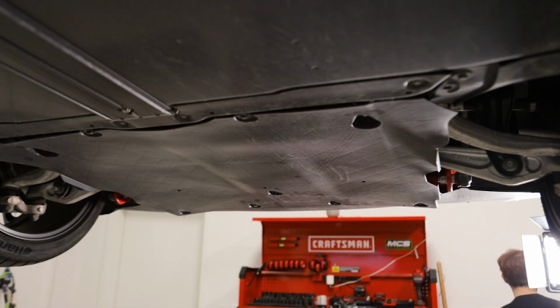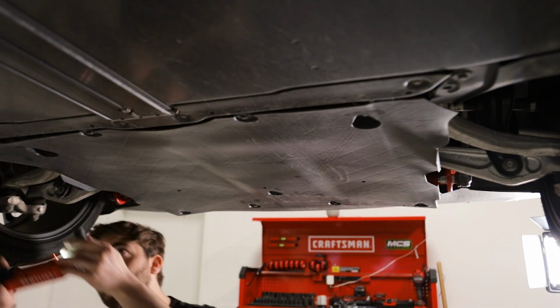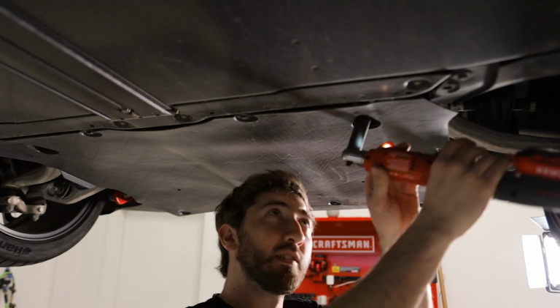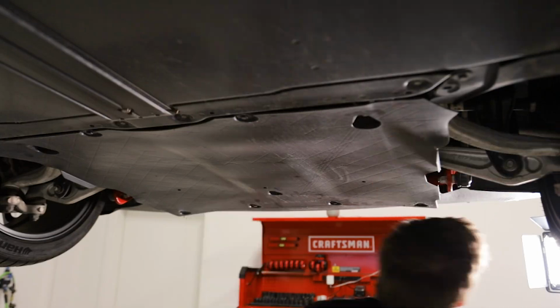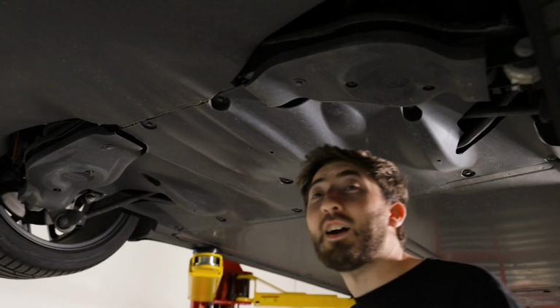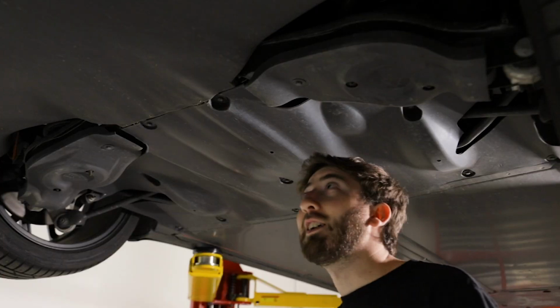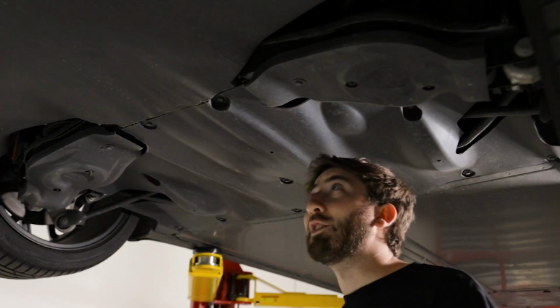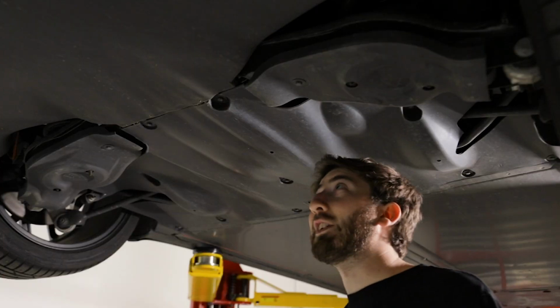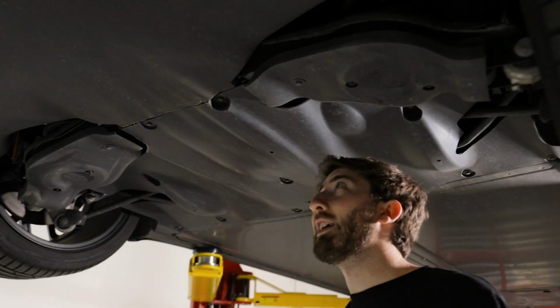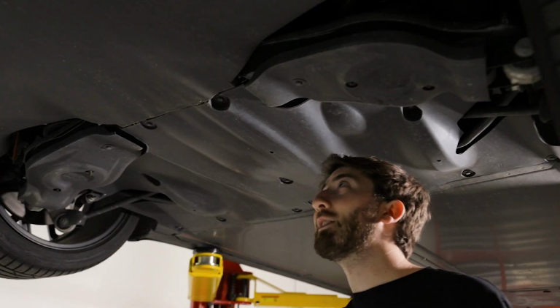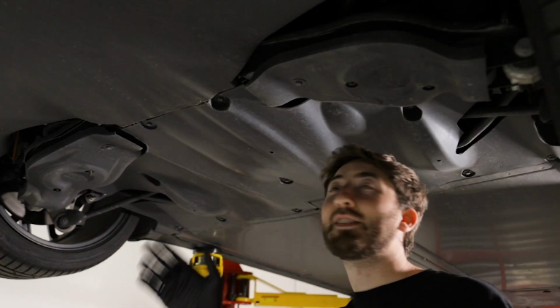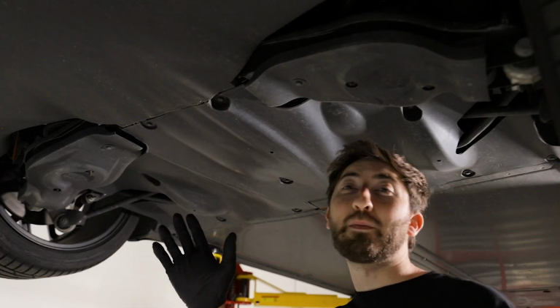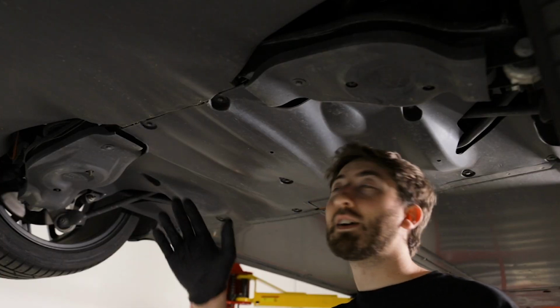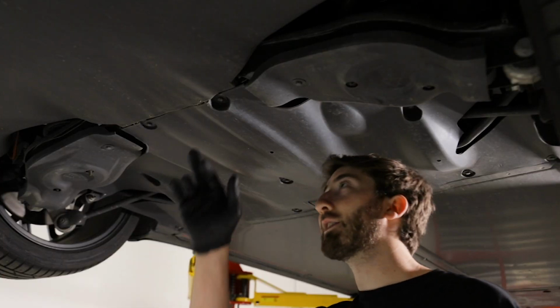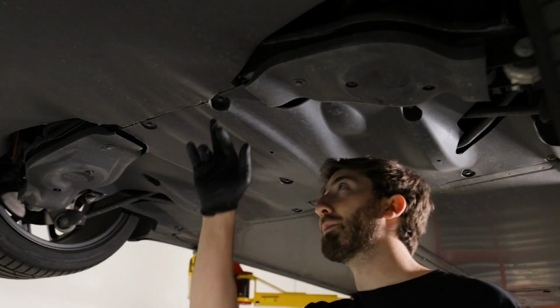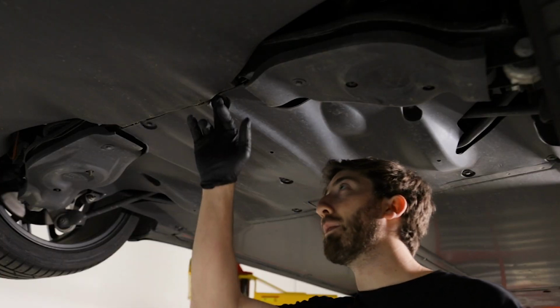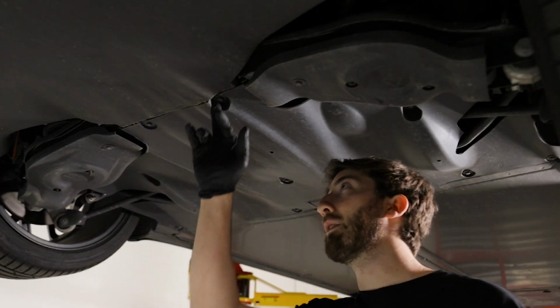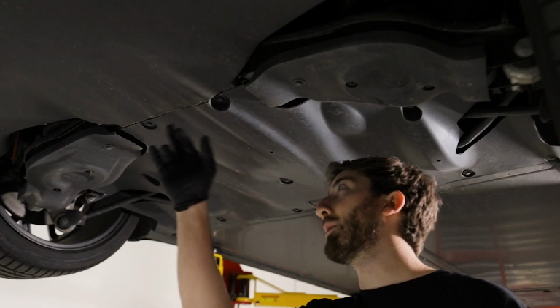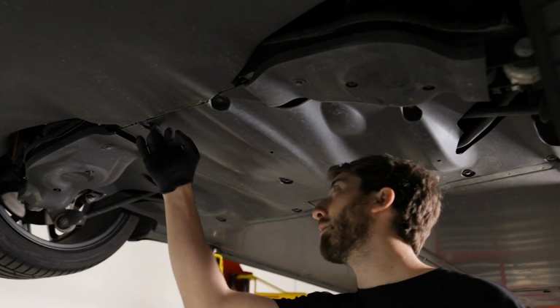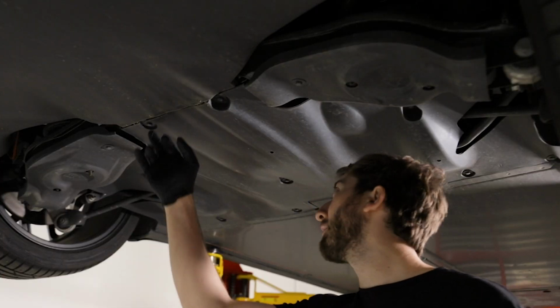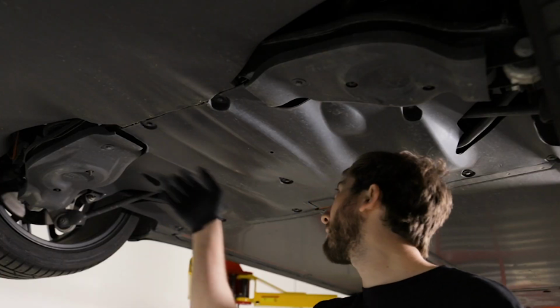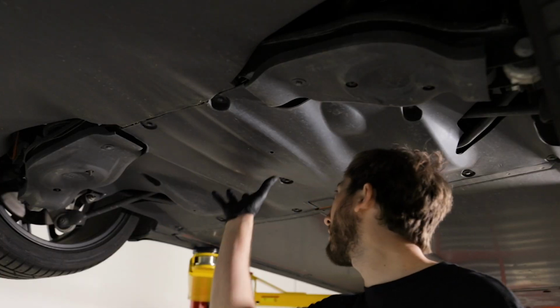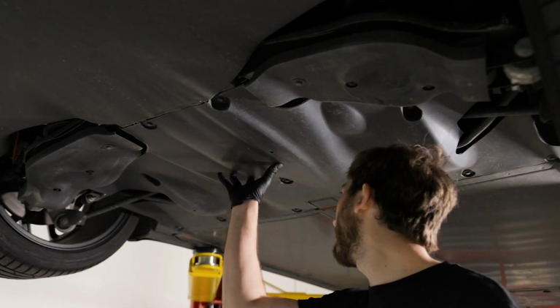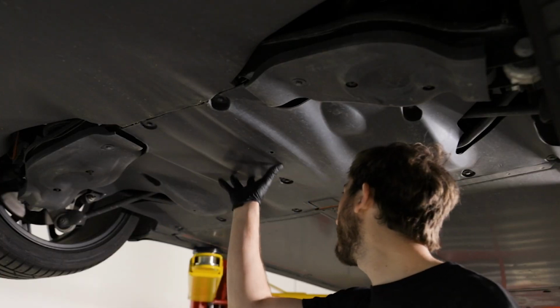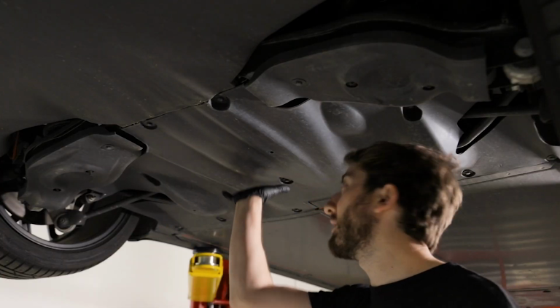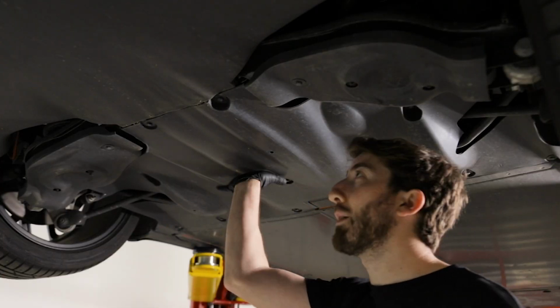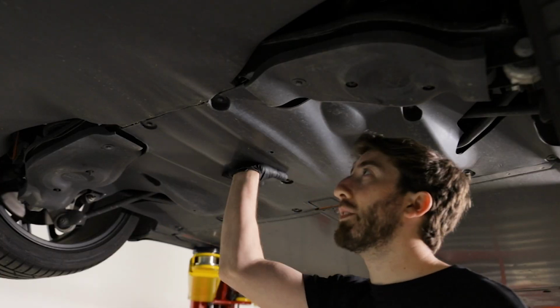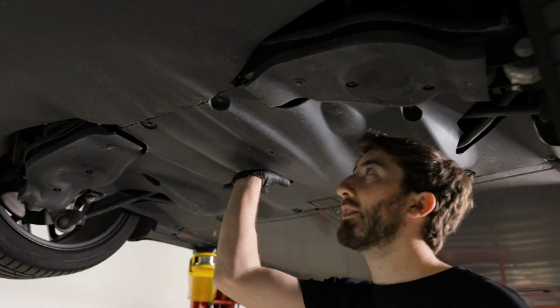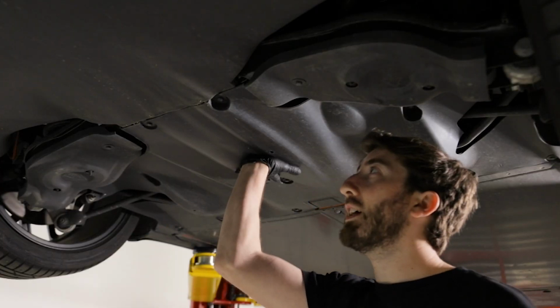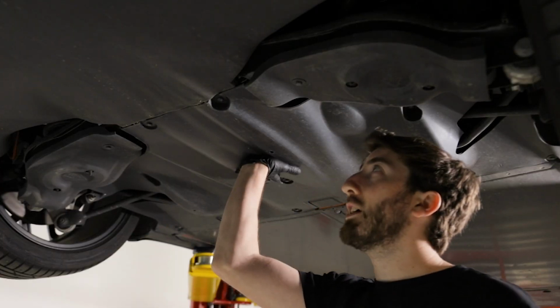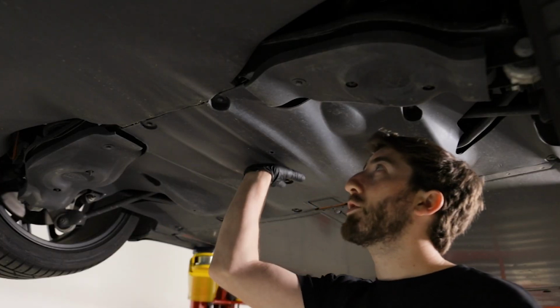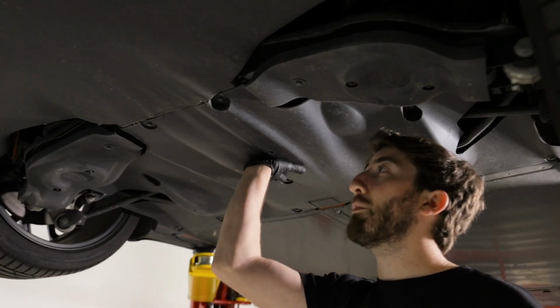In the rear now — same thing: some 10 millimeter bolts we're going to remove and drop this trim panel down.